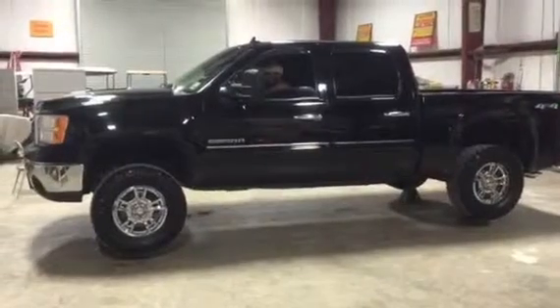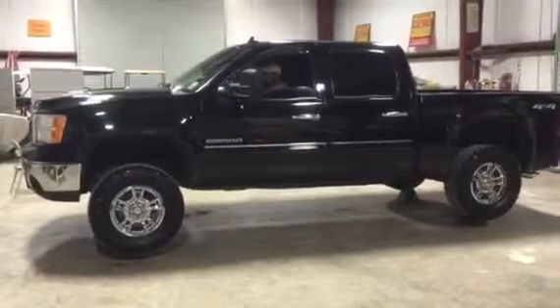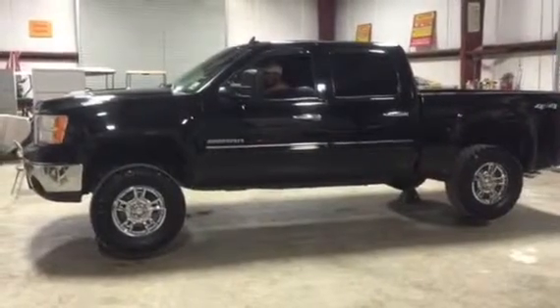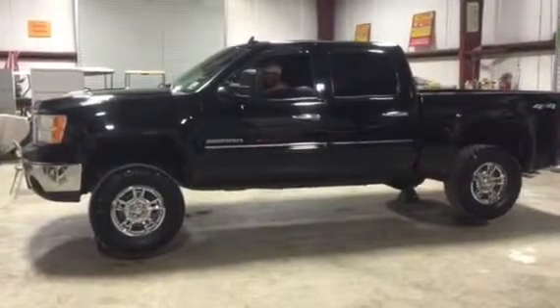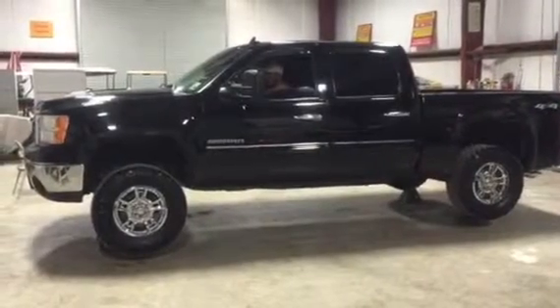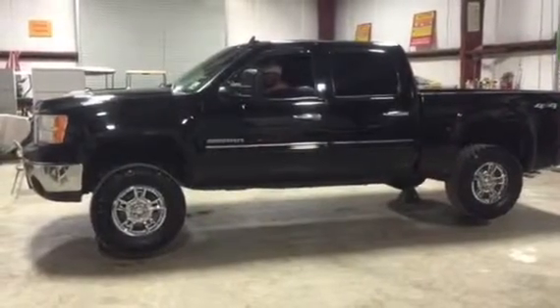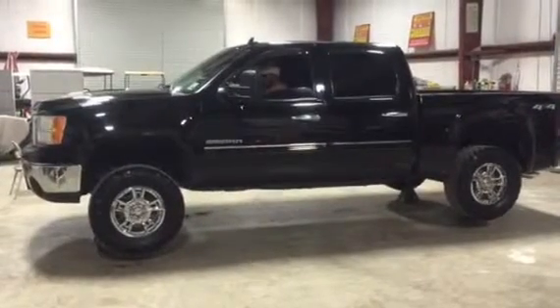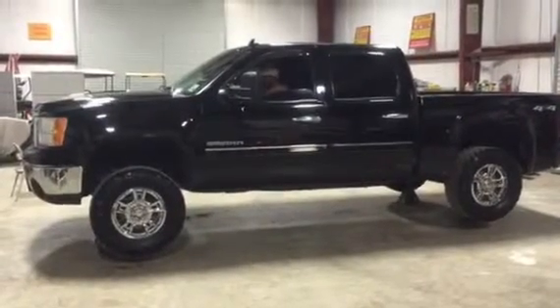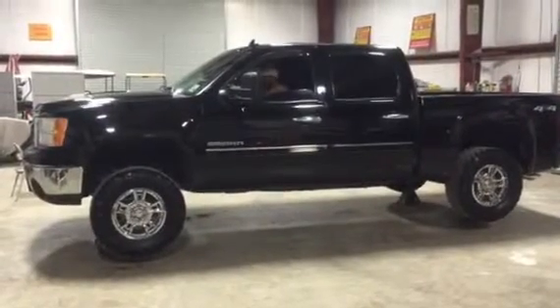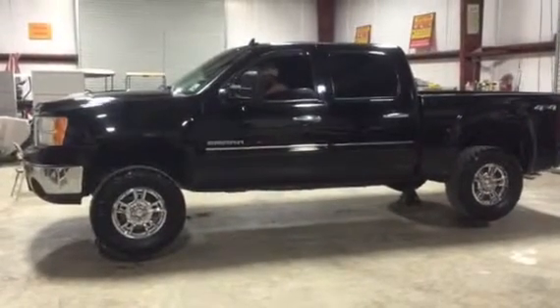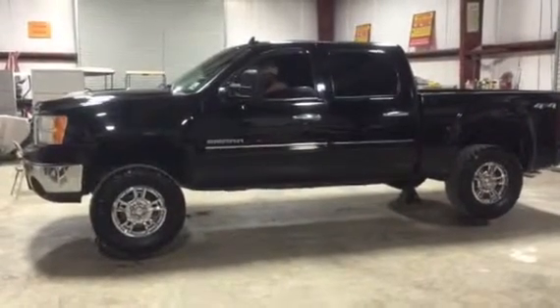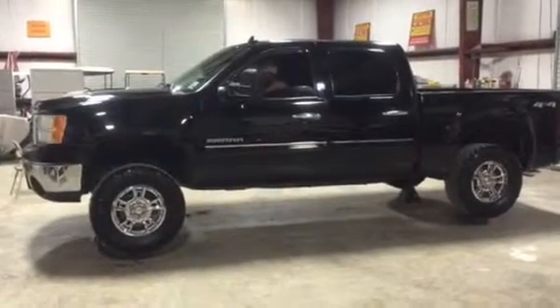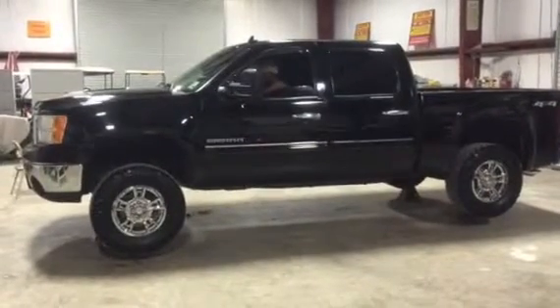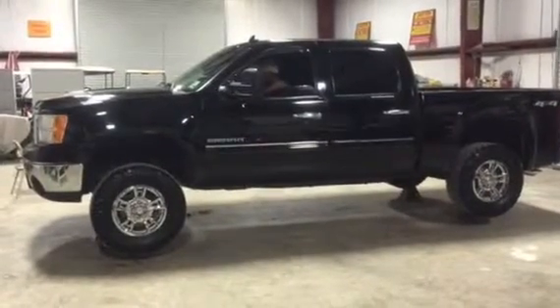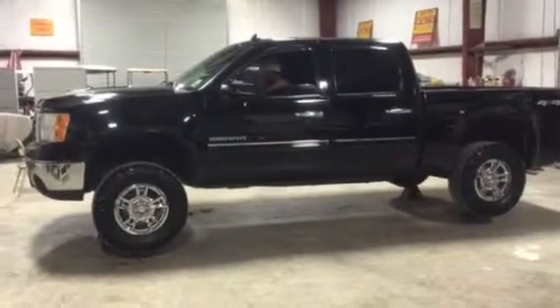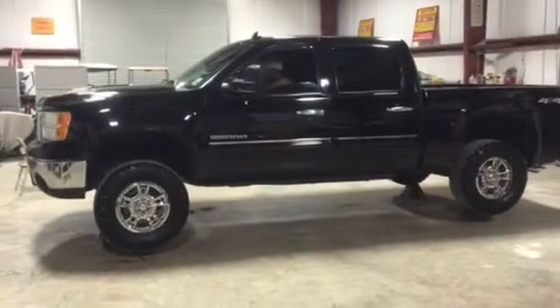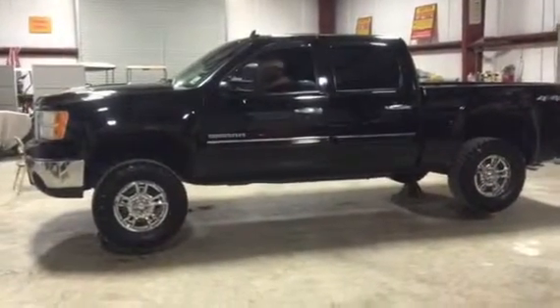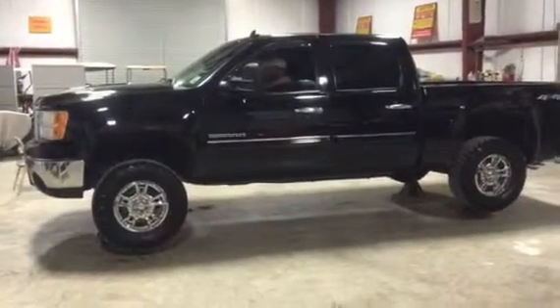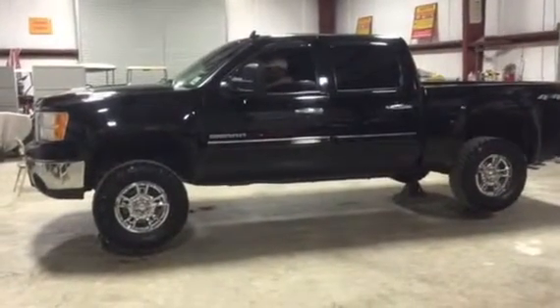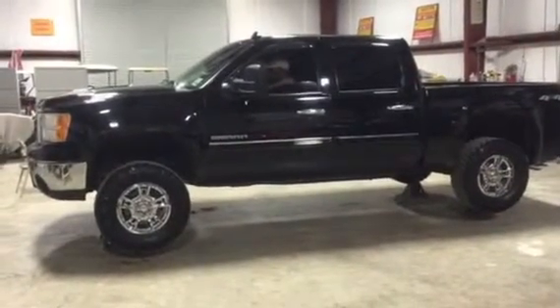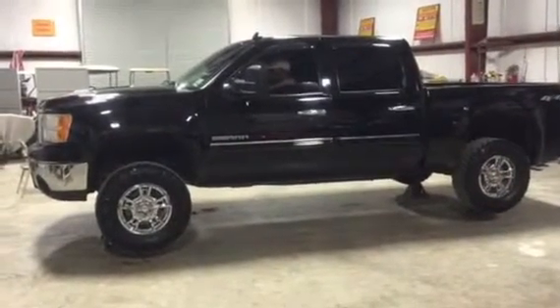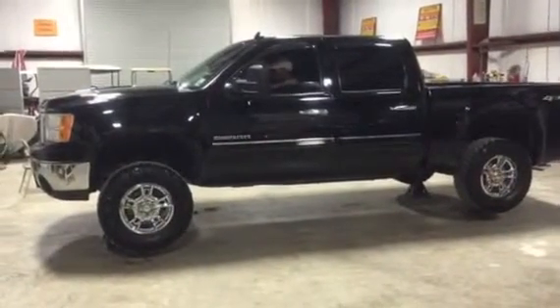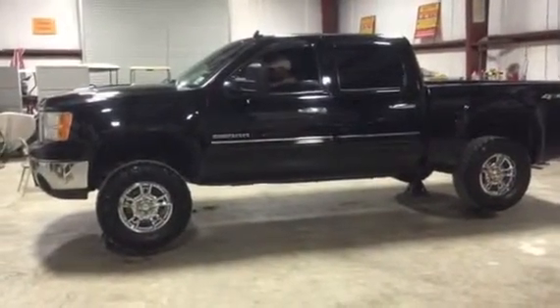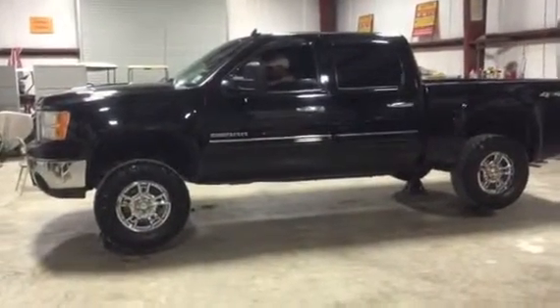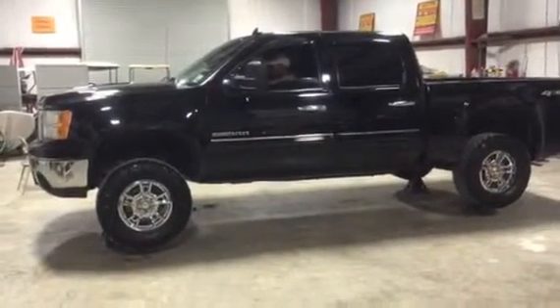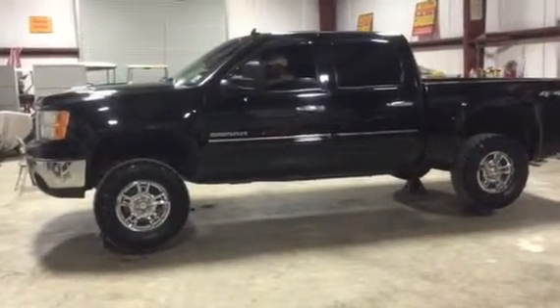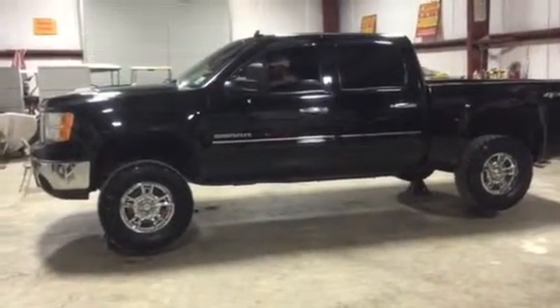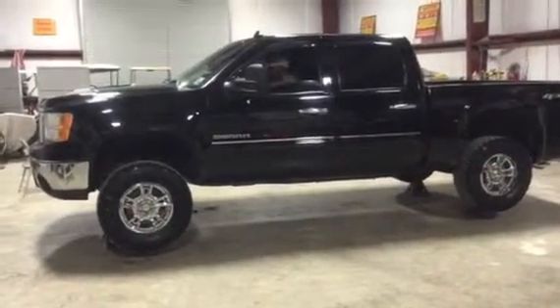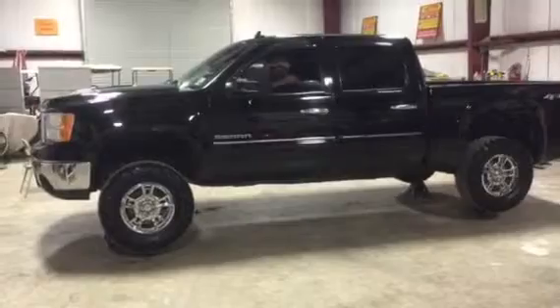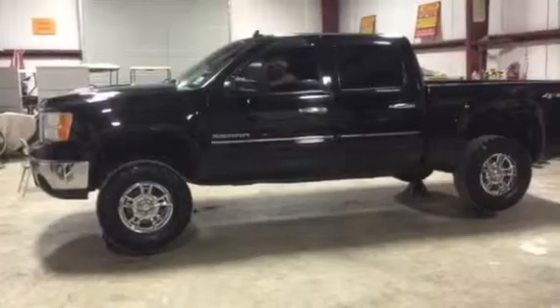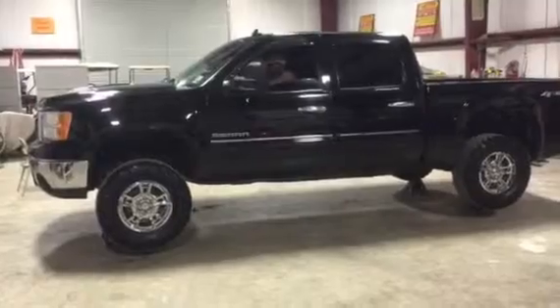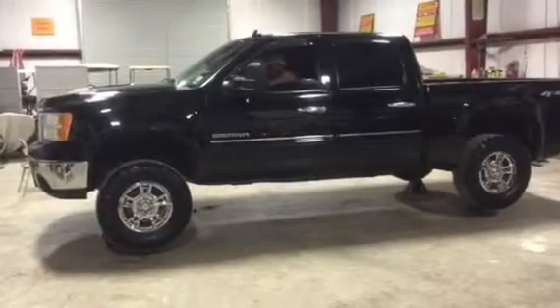We're going to crank it up, we're going to put it in four-wheel drive. Only on auction time, Browse auction, do we crank these trucks up, get them on the jack stands.